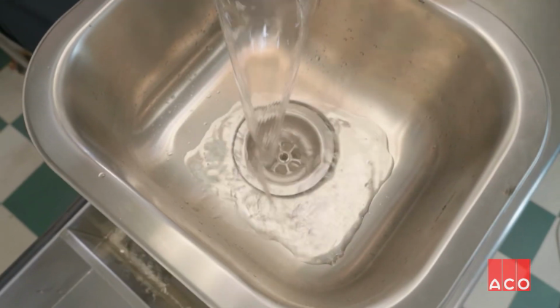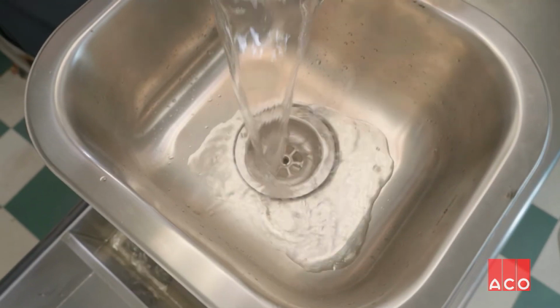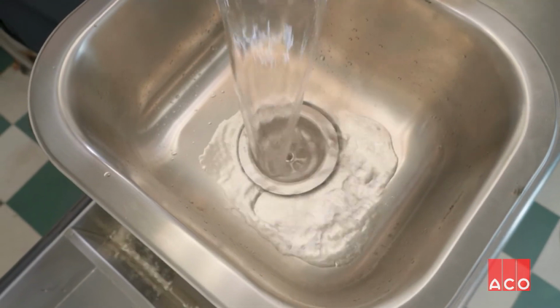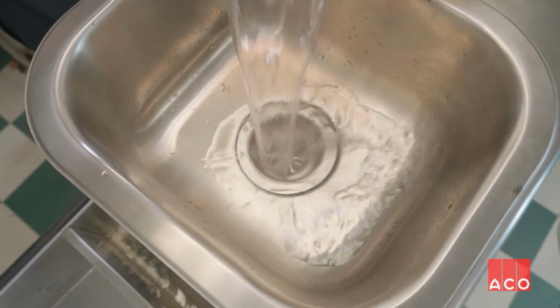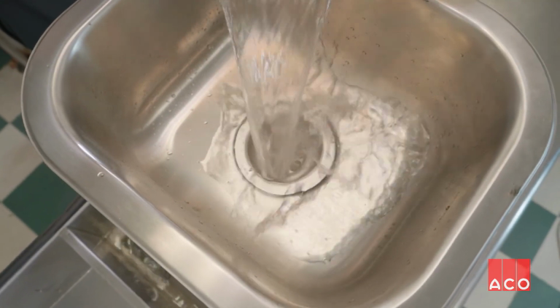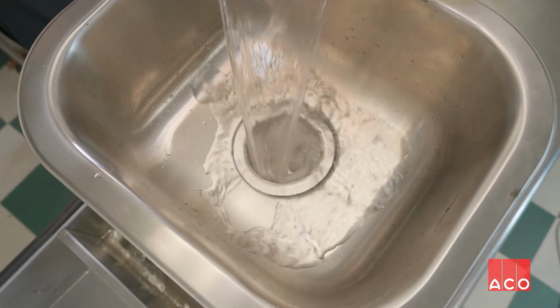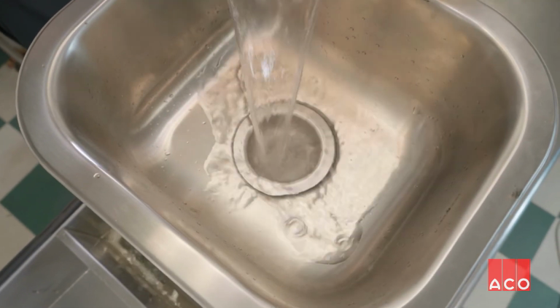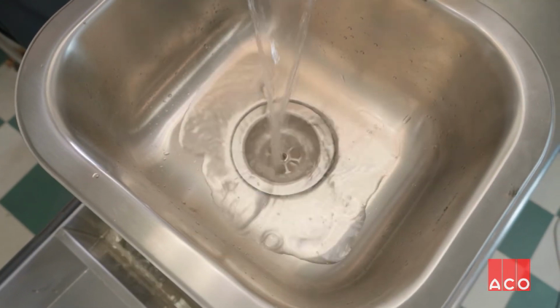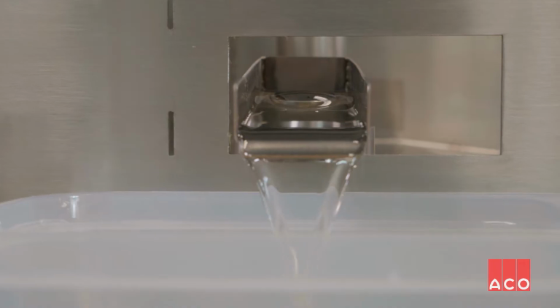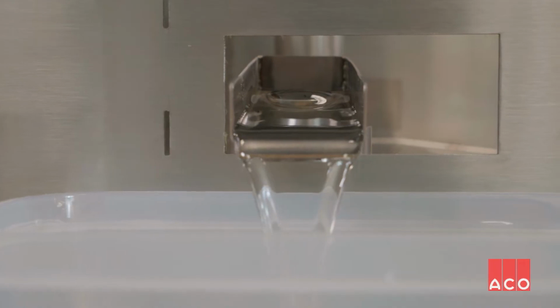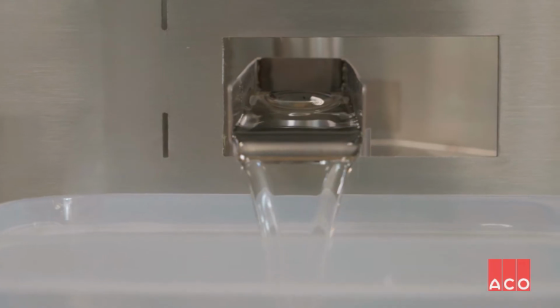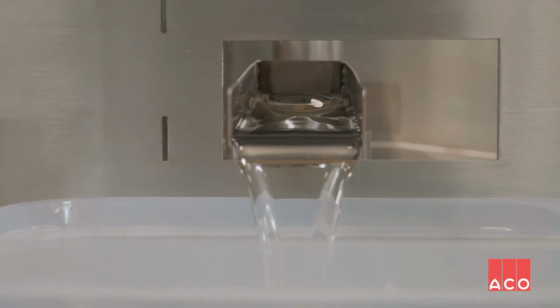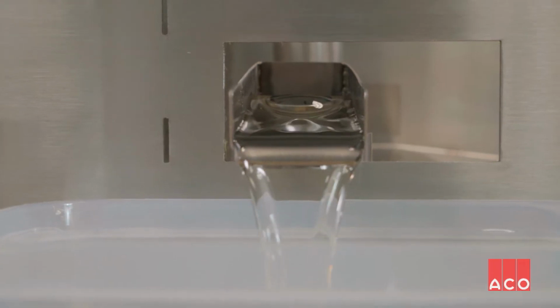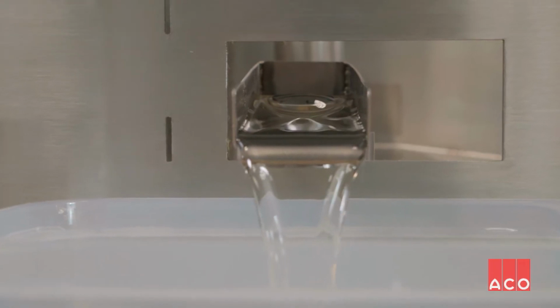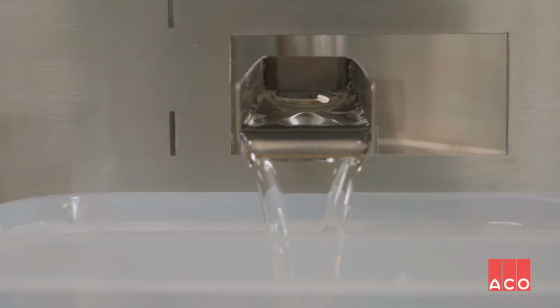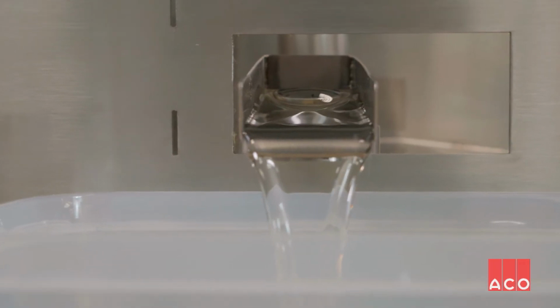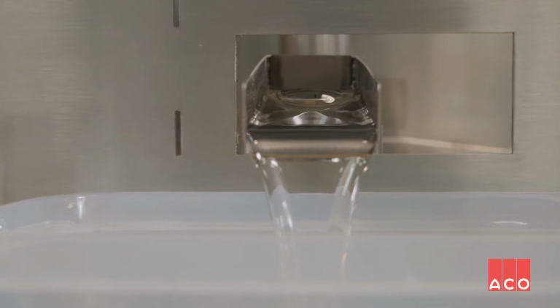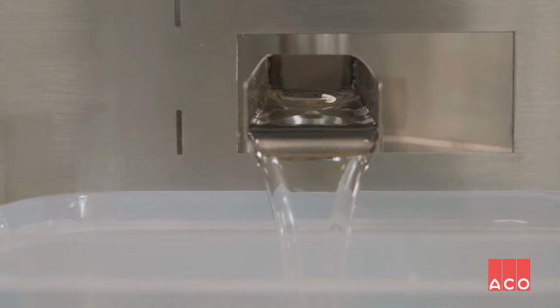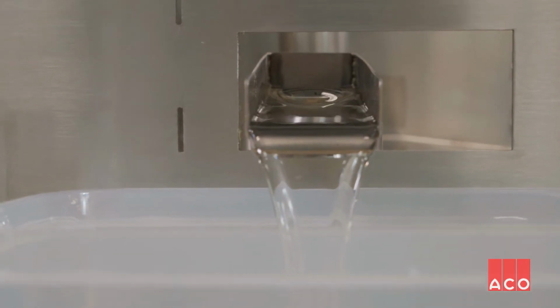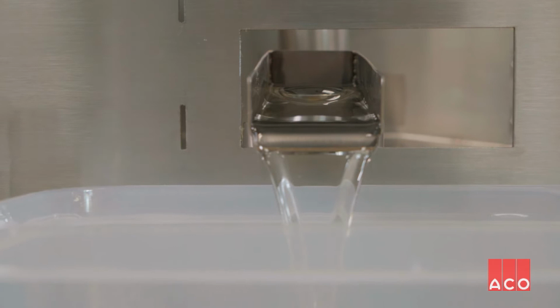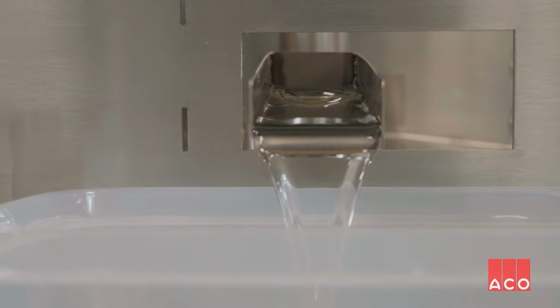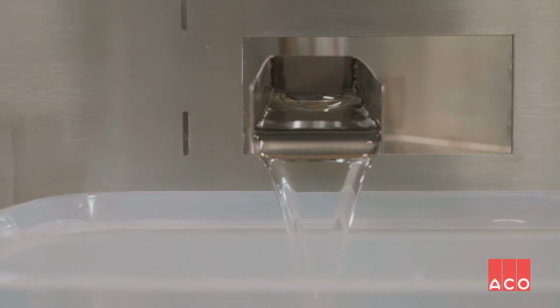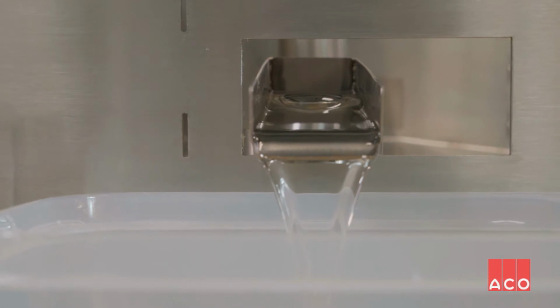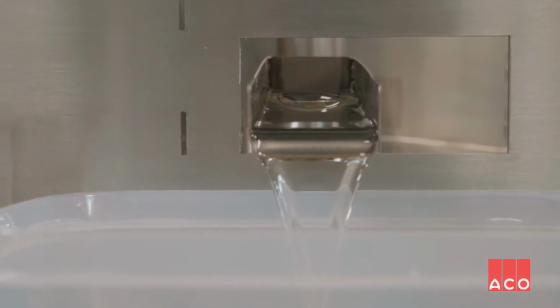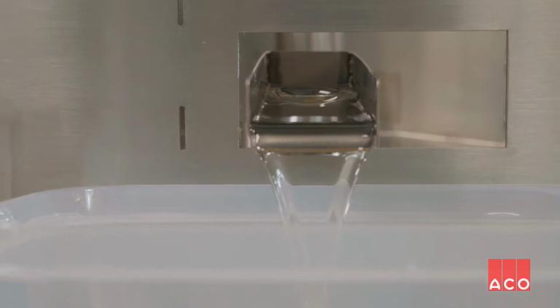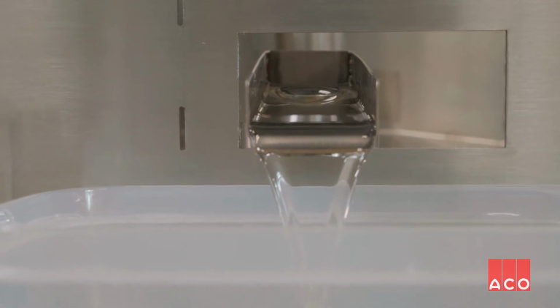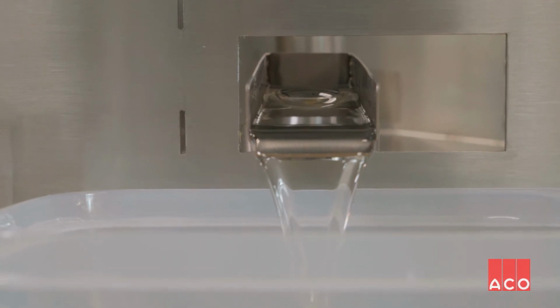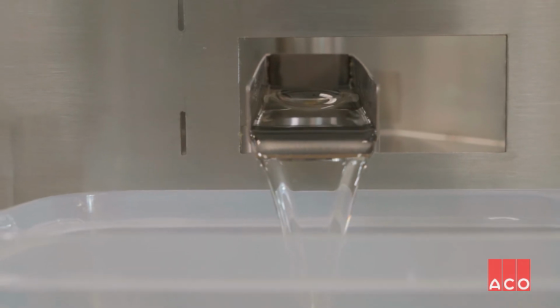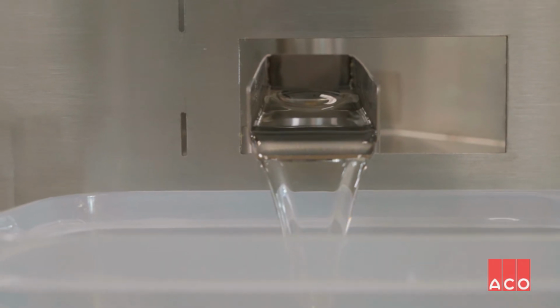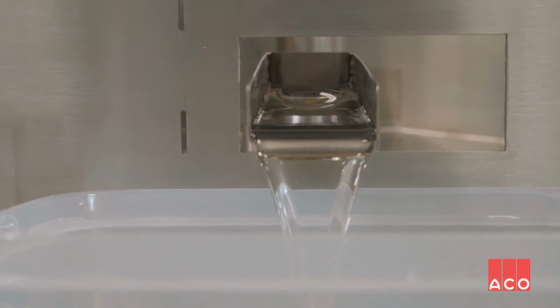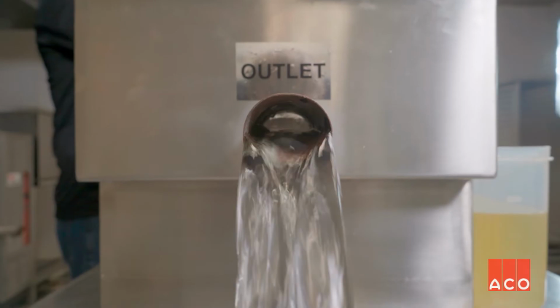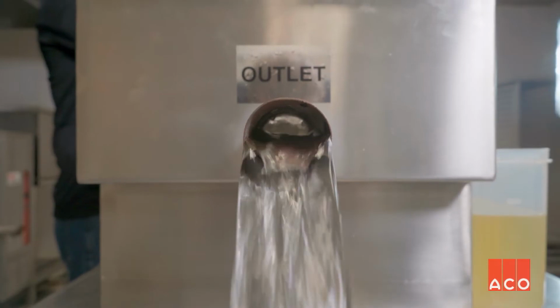If you look at the oil valve, you can see the oil coming out, and if you look at the exit, you can see clean water going out the end.